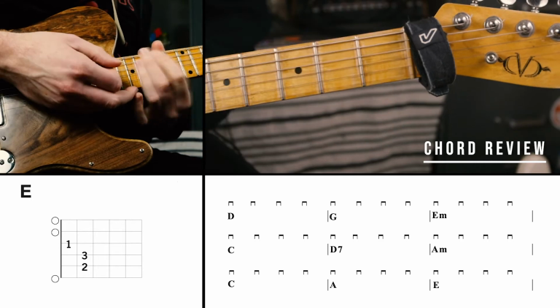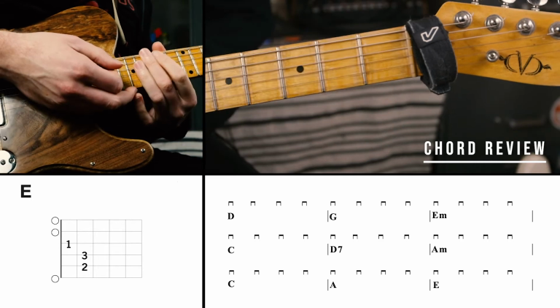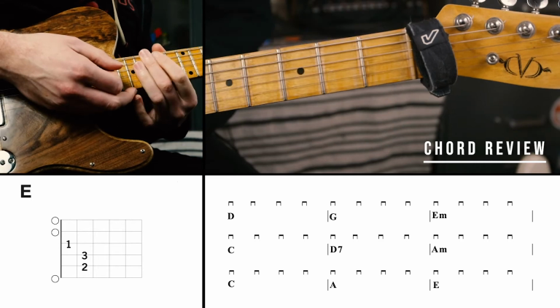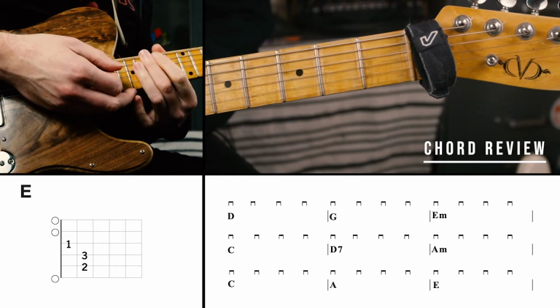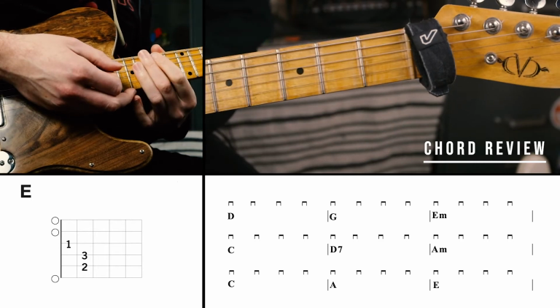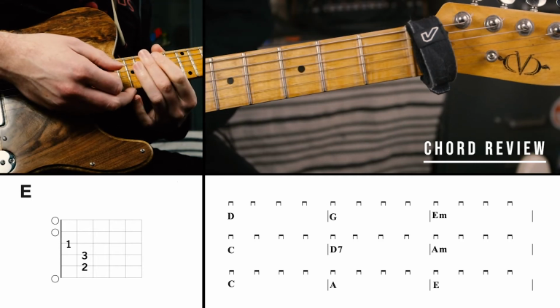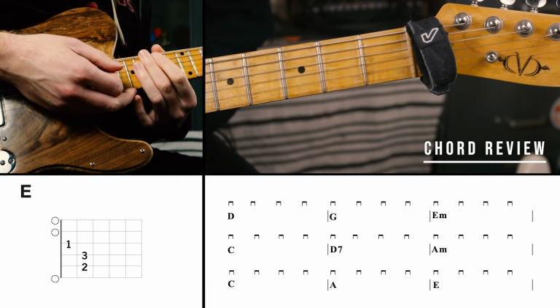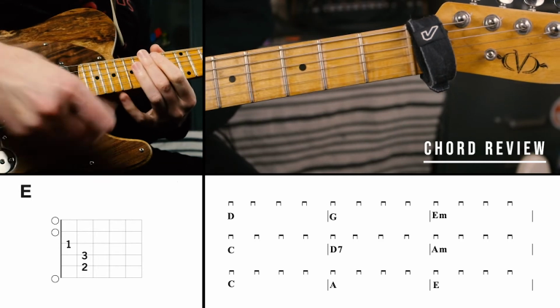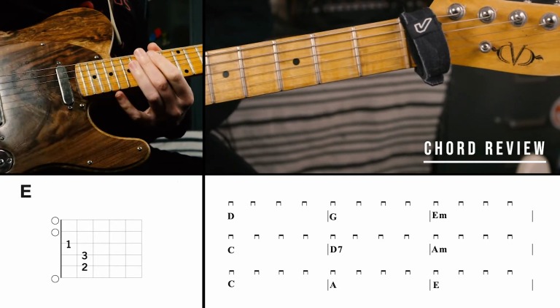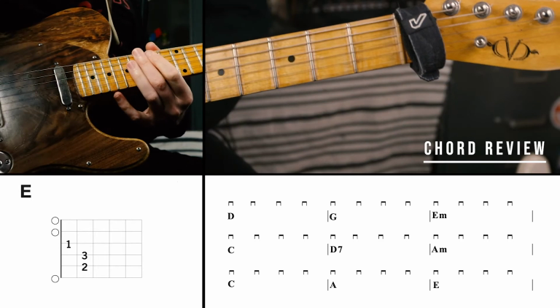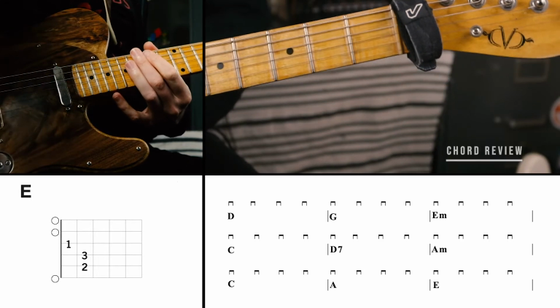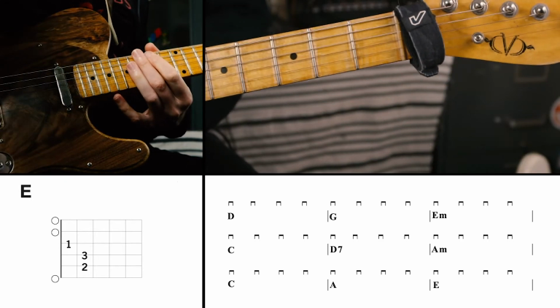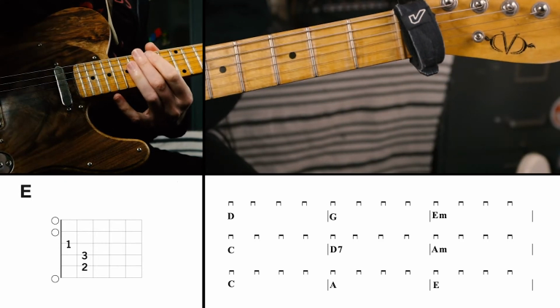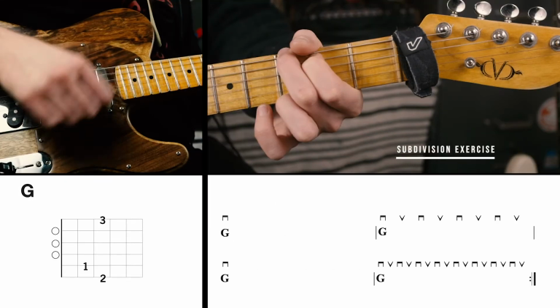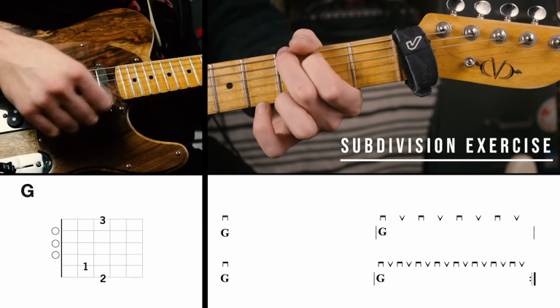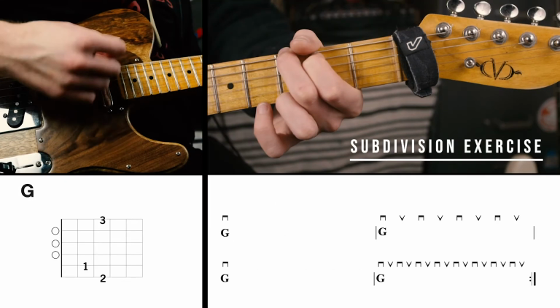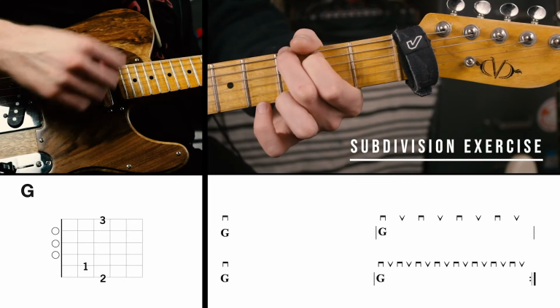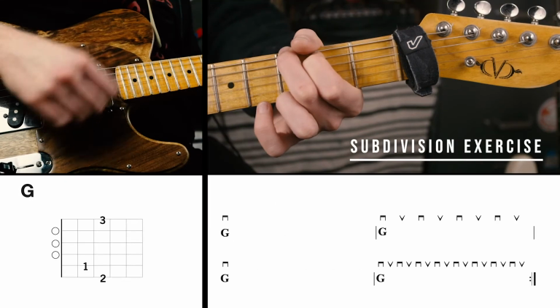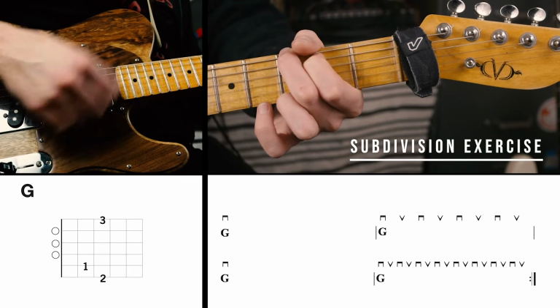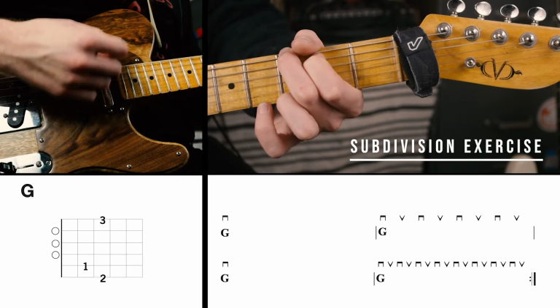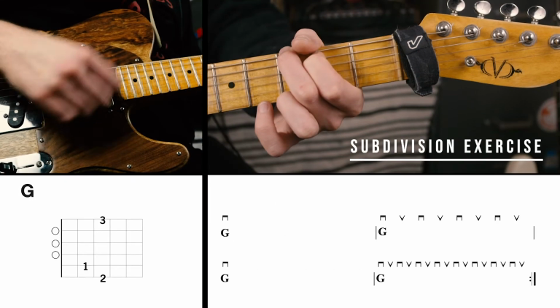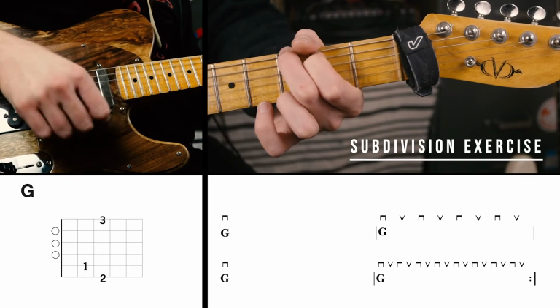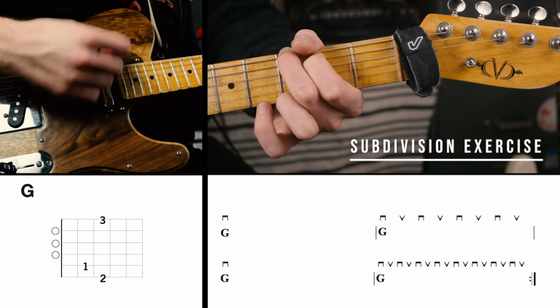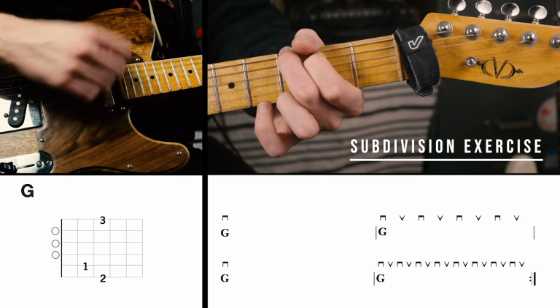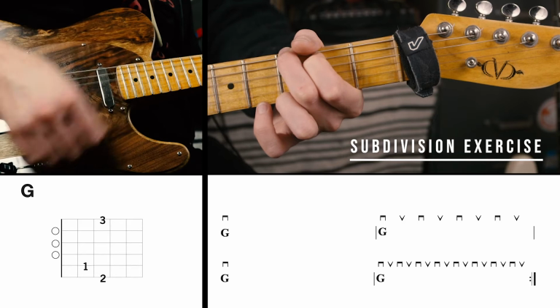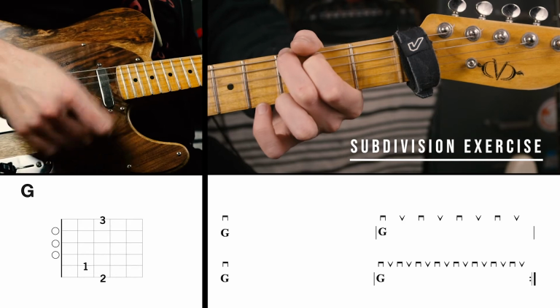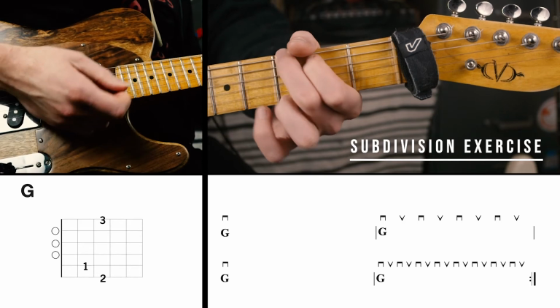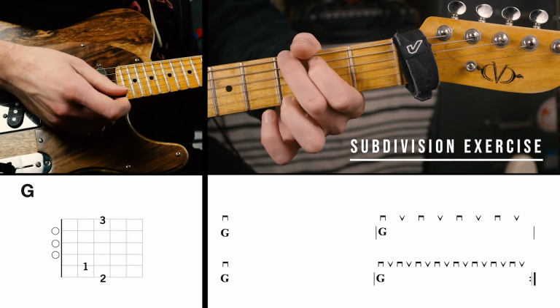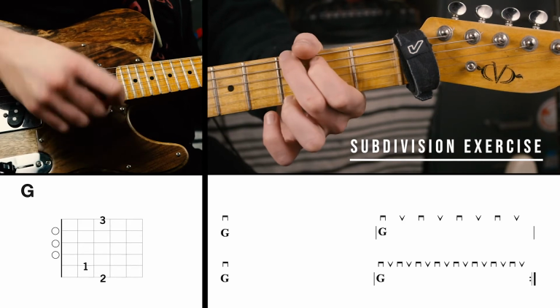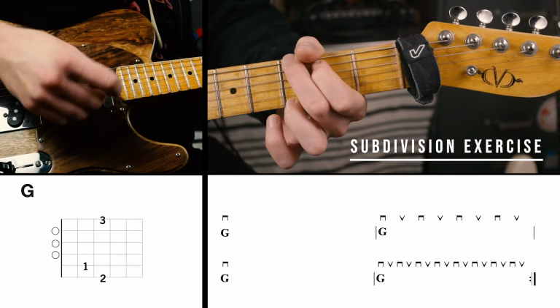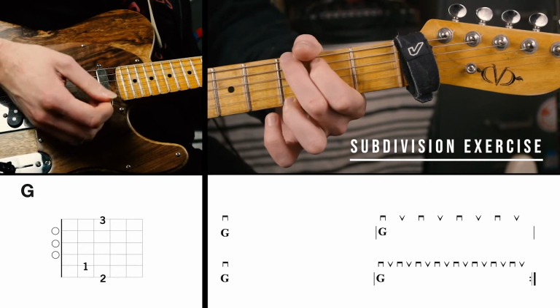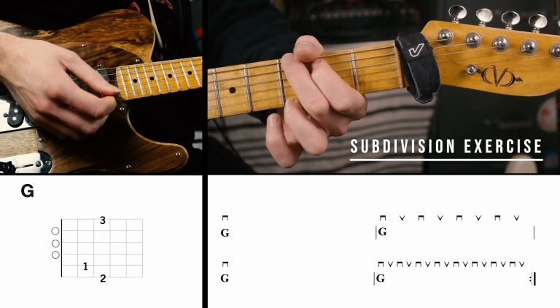Next is our subdivision exercise. We'll be alternating from whole notes to eighth notes, back to whole notes, then to sixteenth notes.